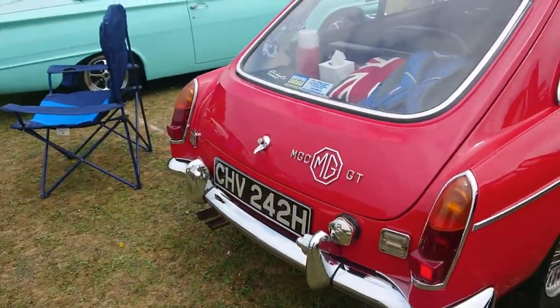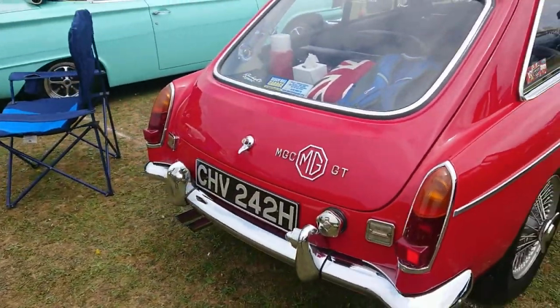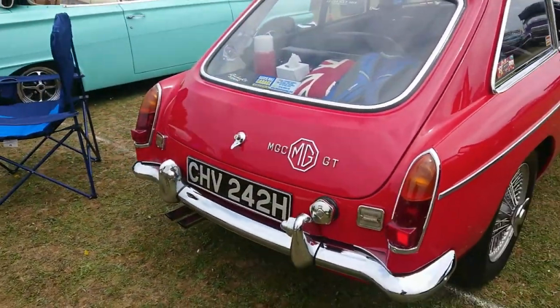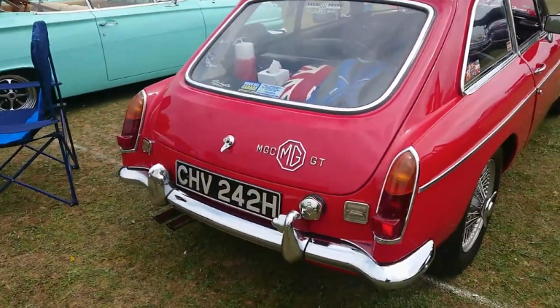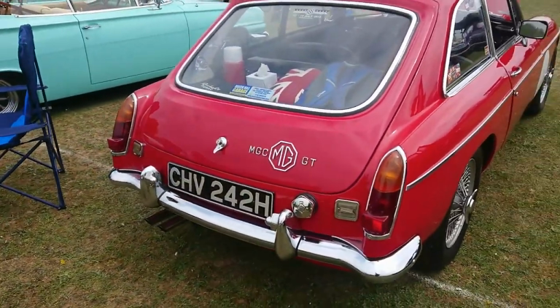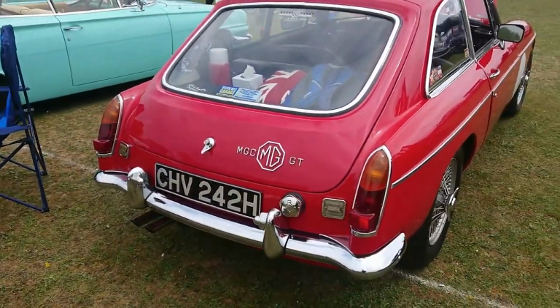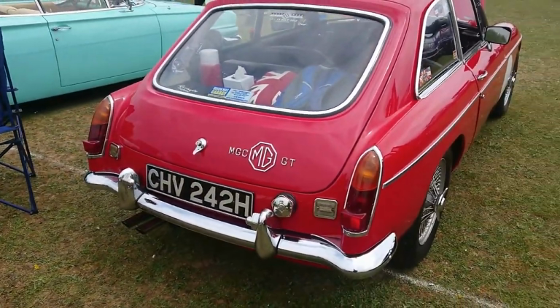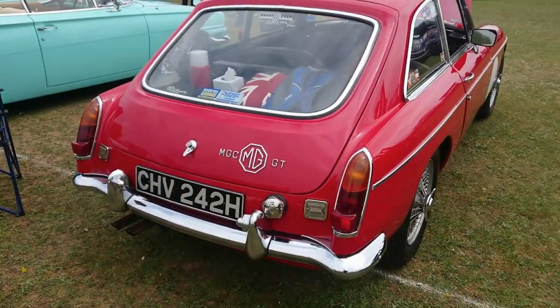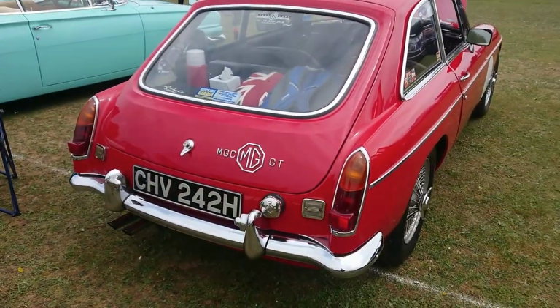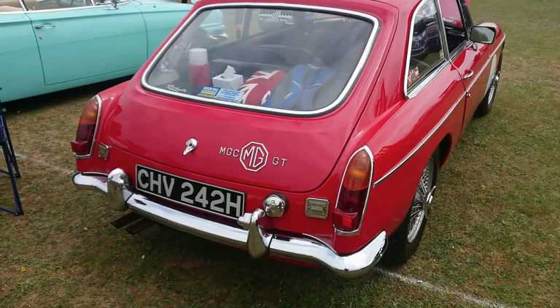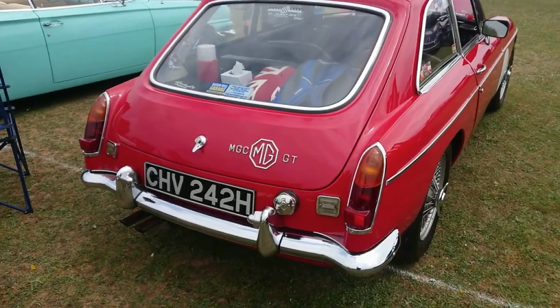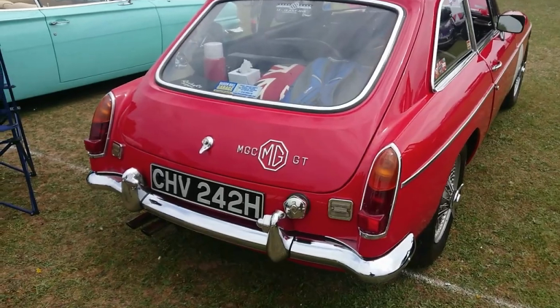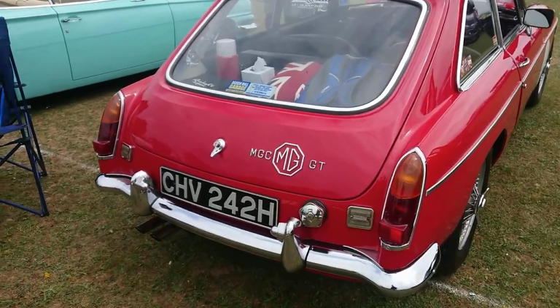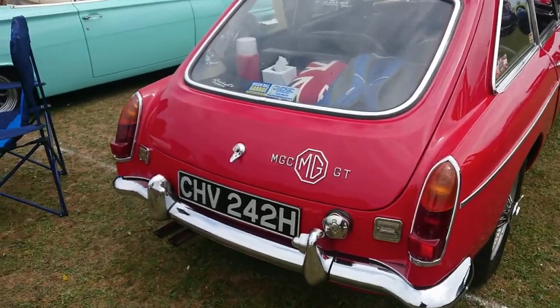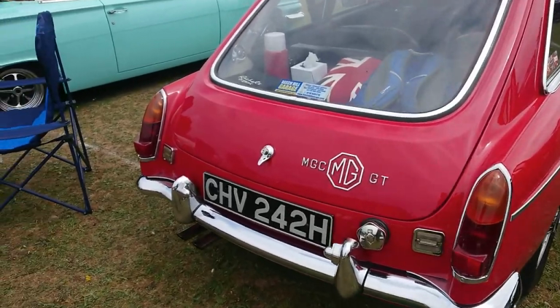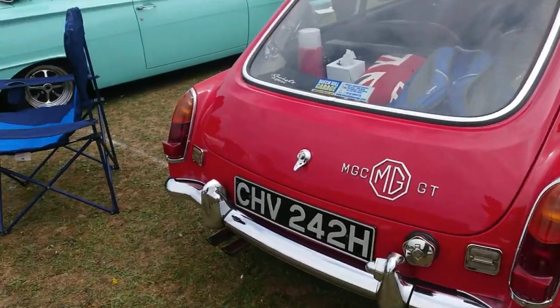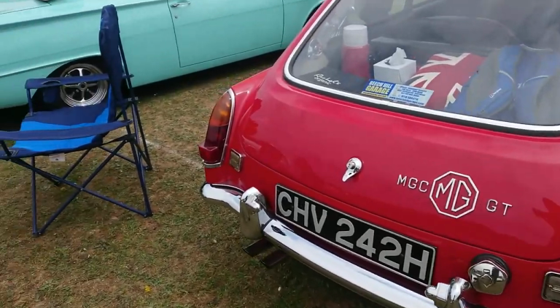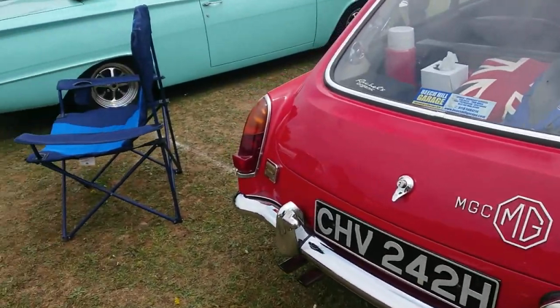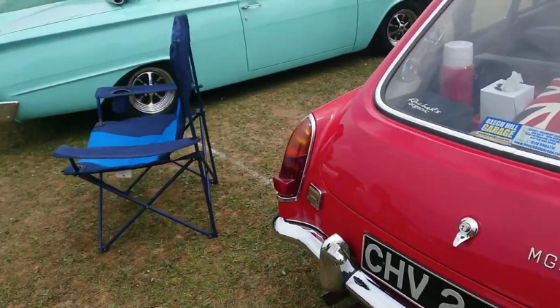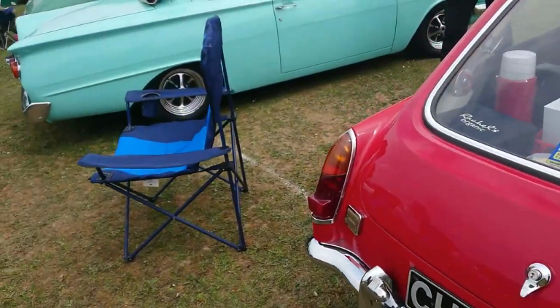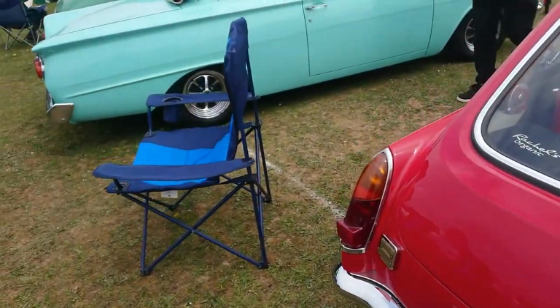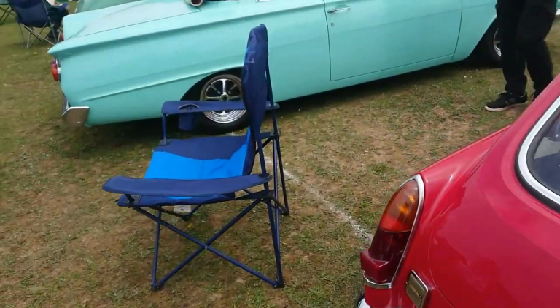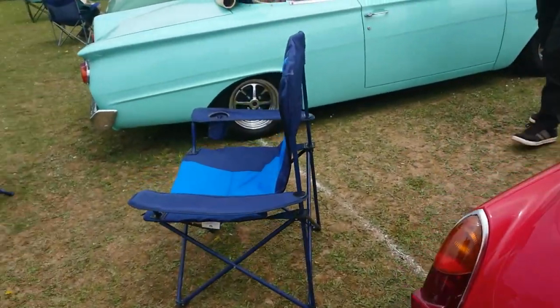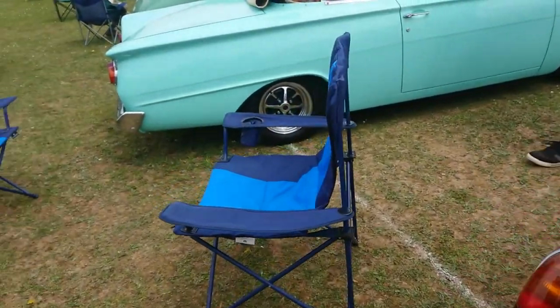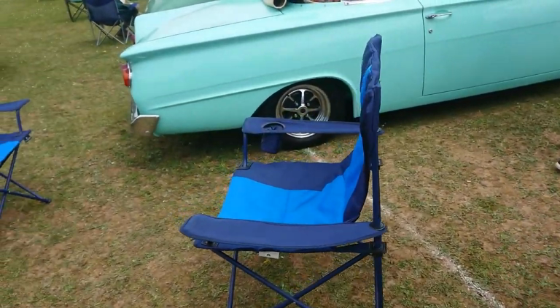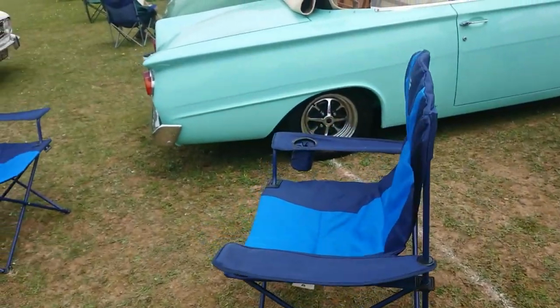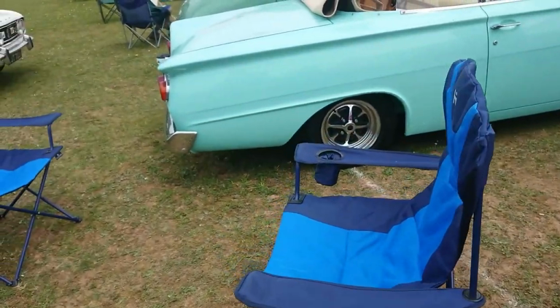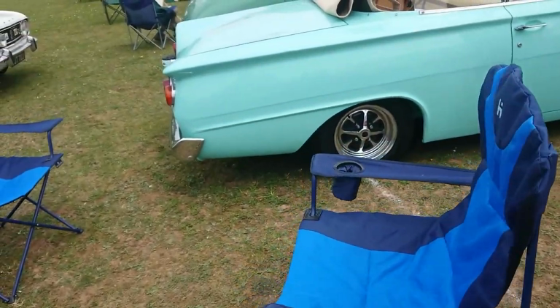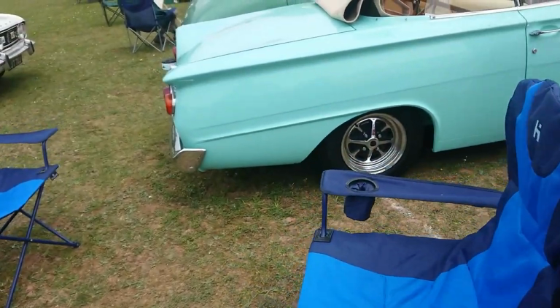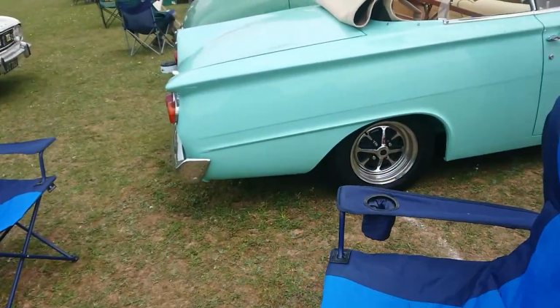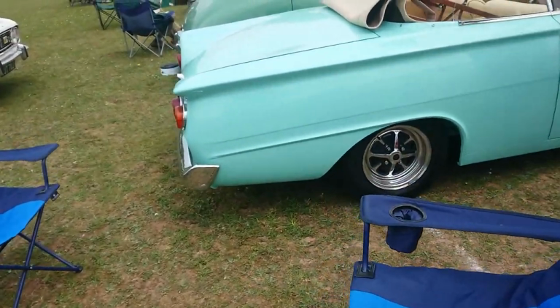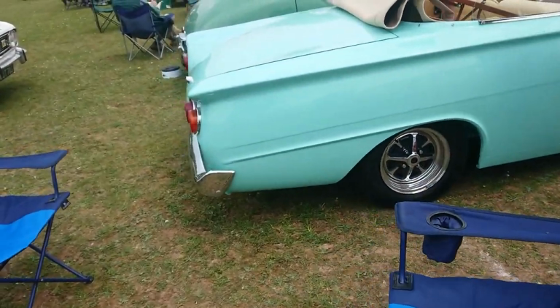Of course it's got the 3-litre C-series engine, not the B-series of so many other MG models.